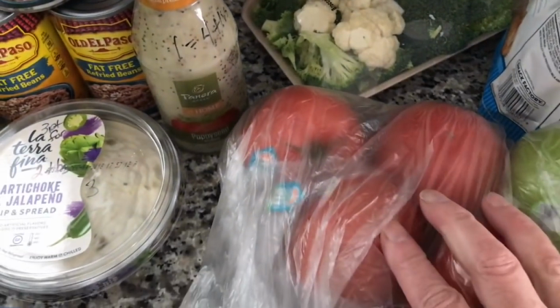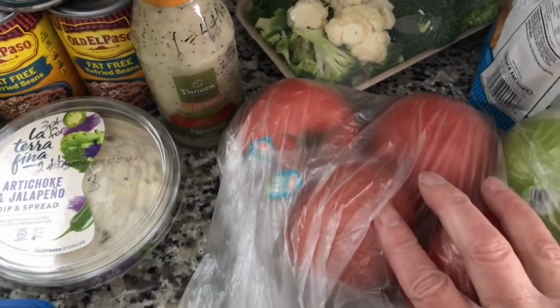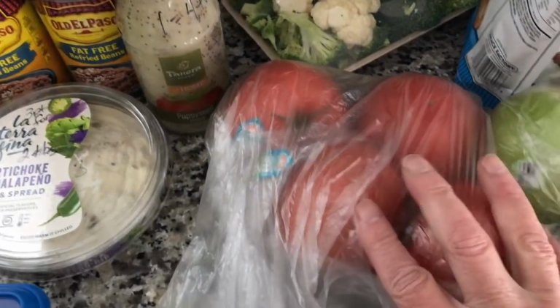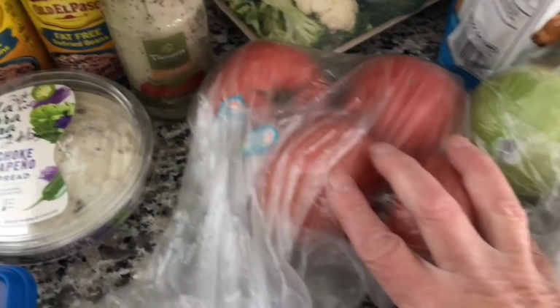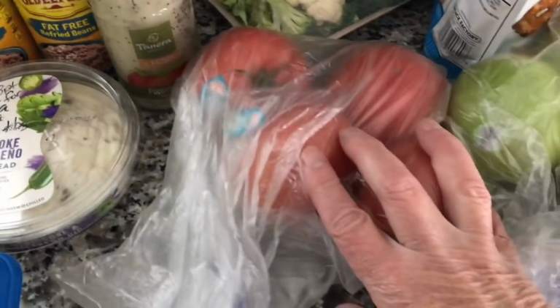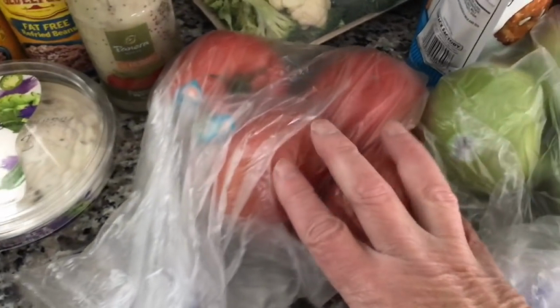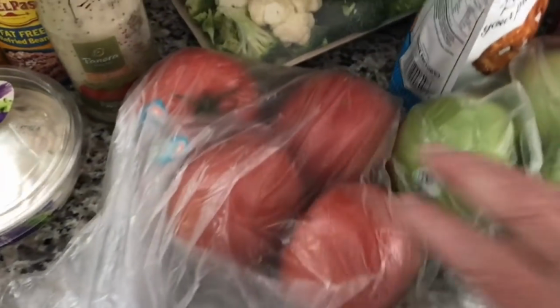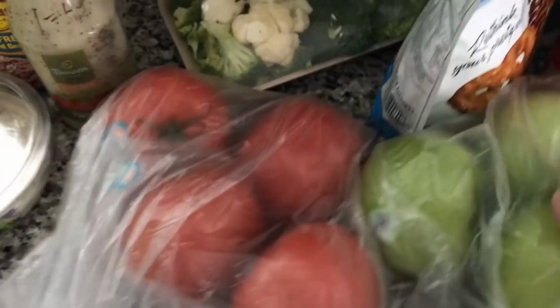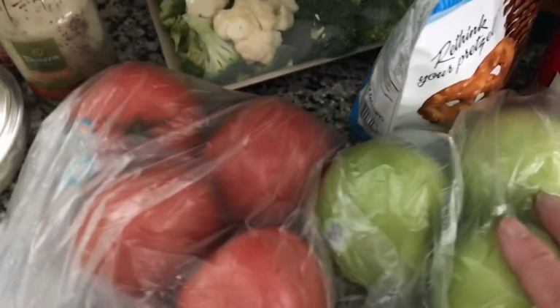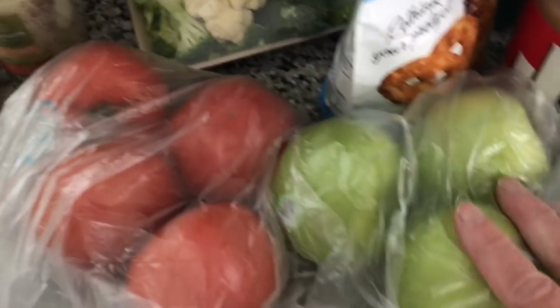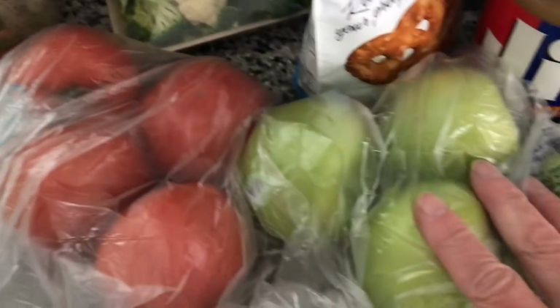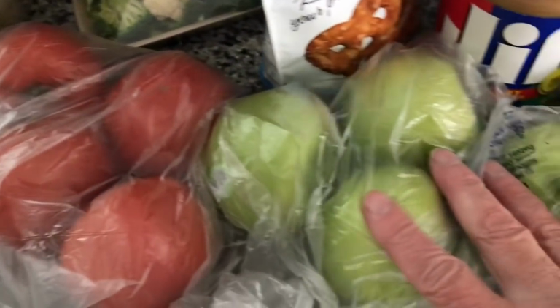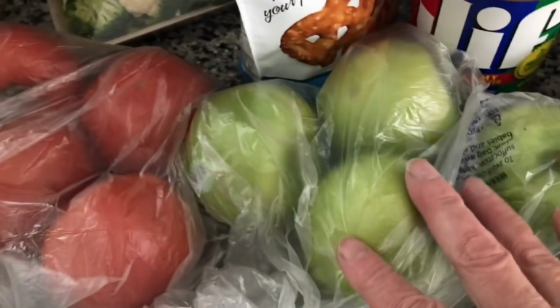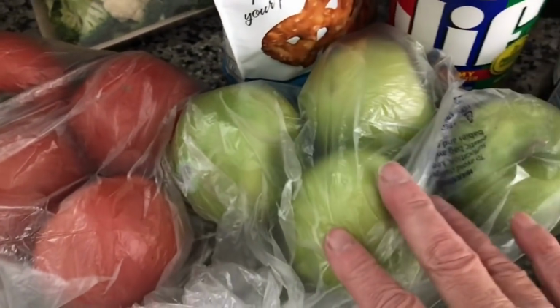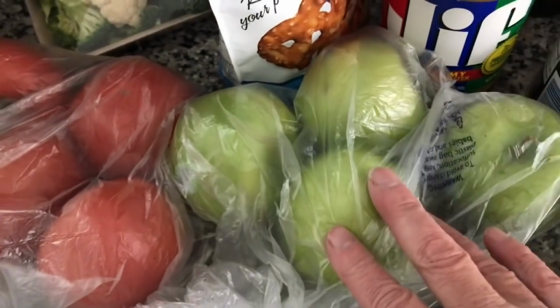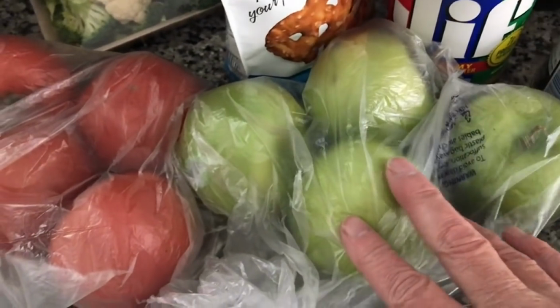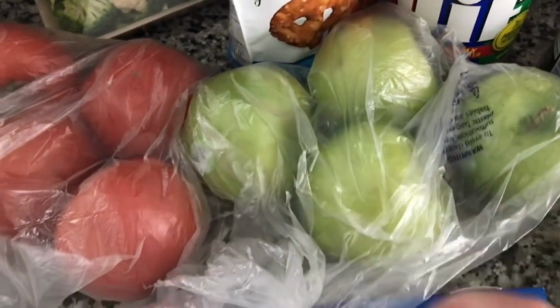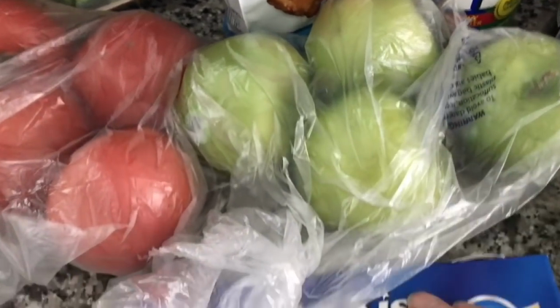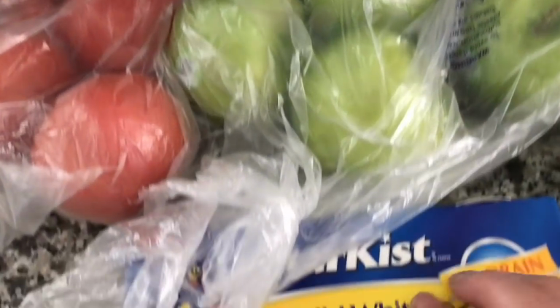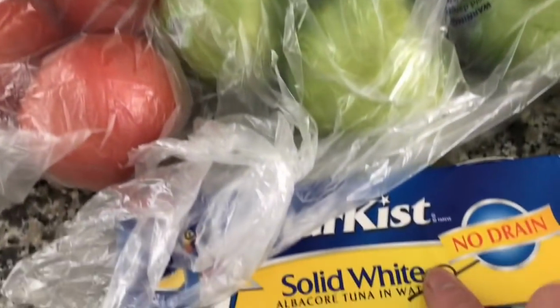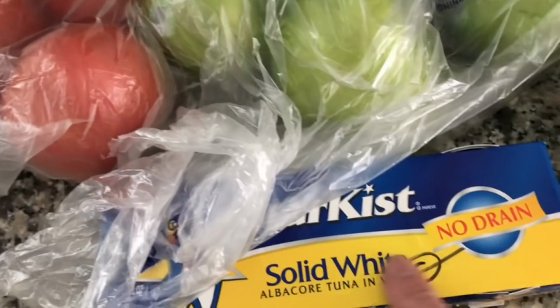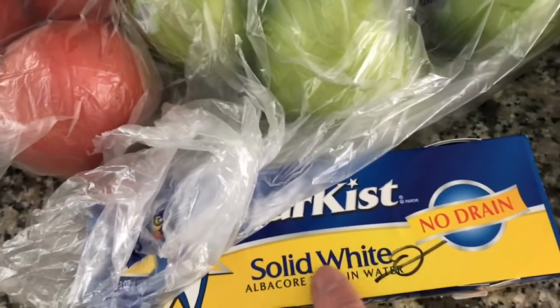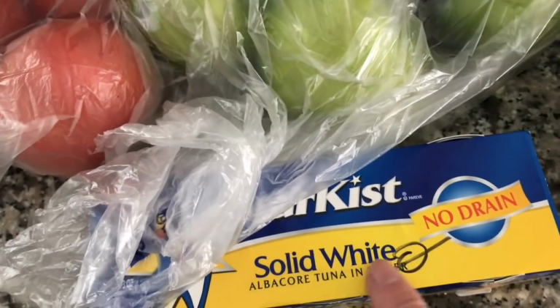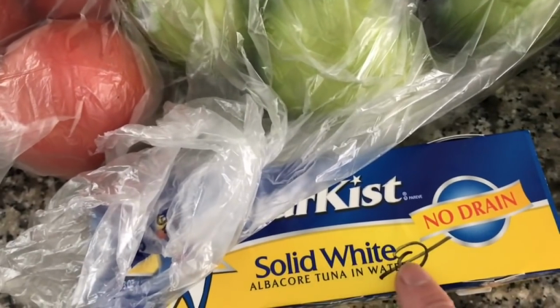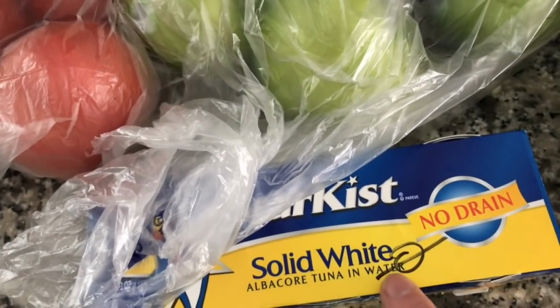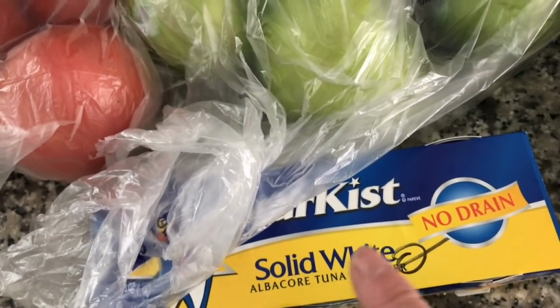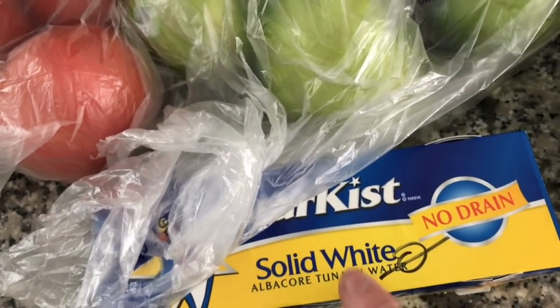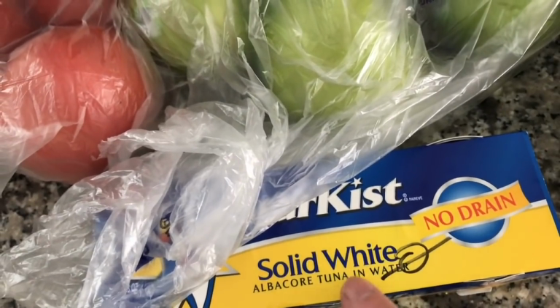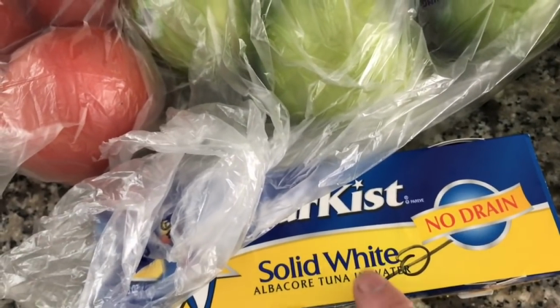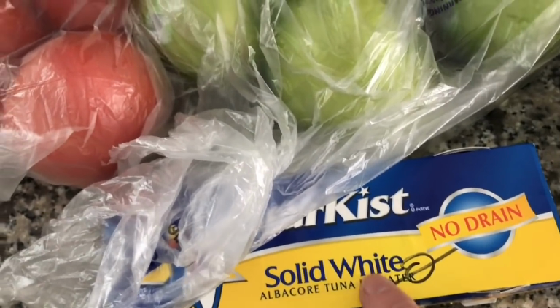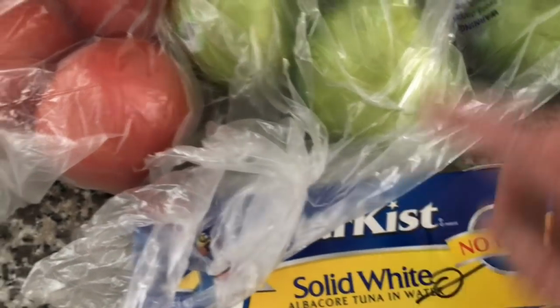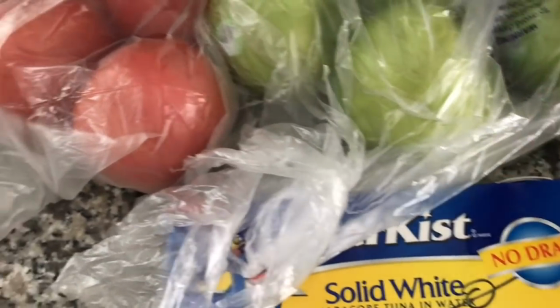Some tomatoes, which are zero. Apples that are zero. Tuna that's zero.